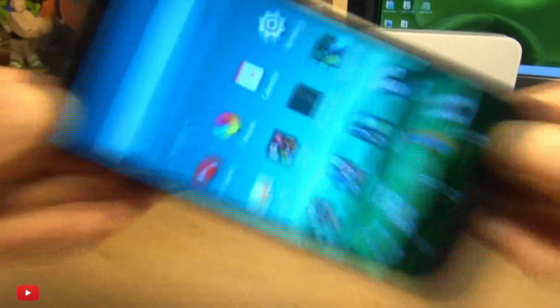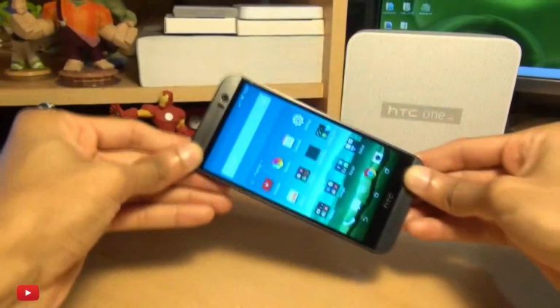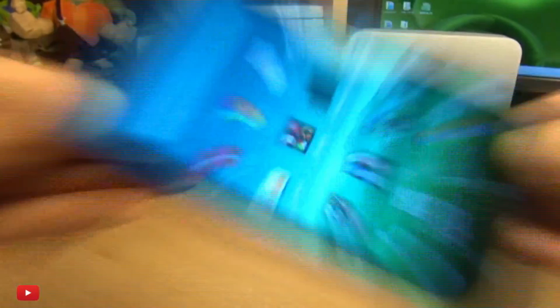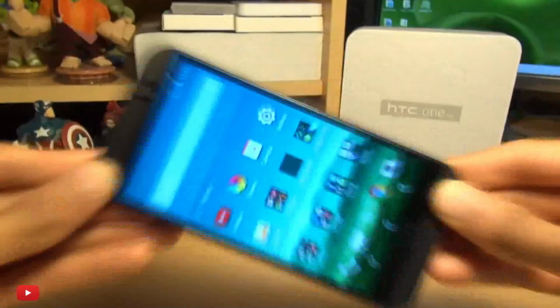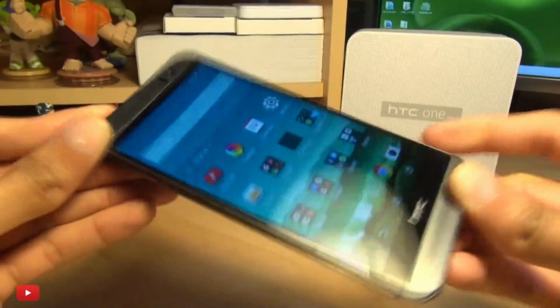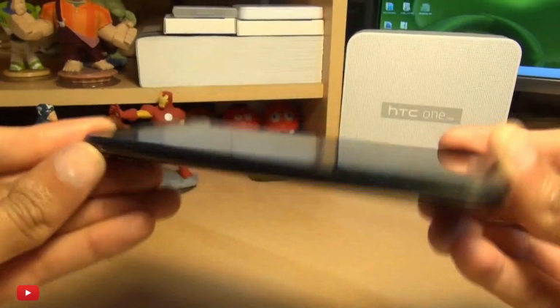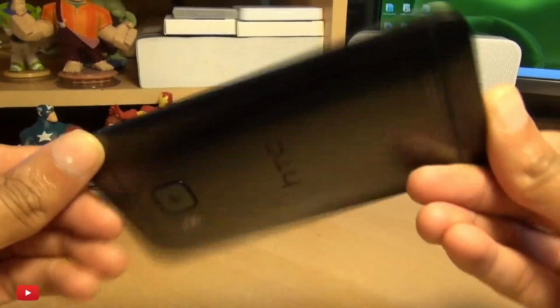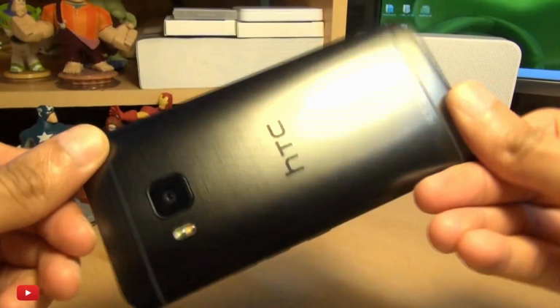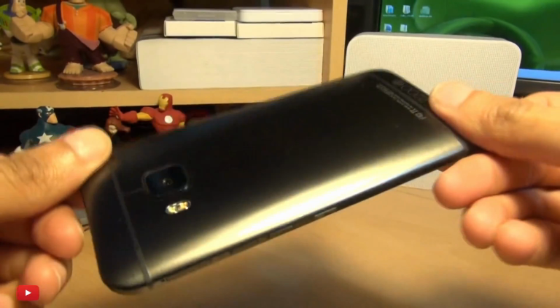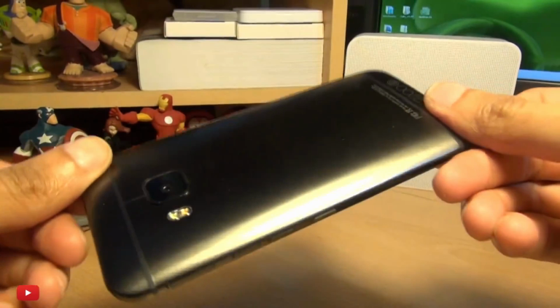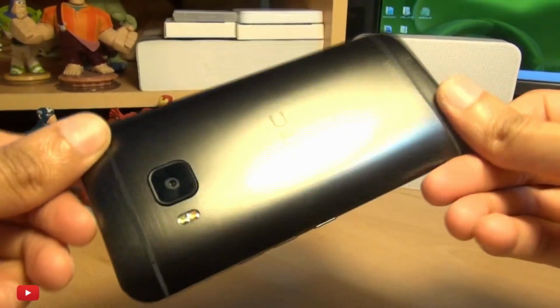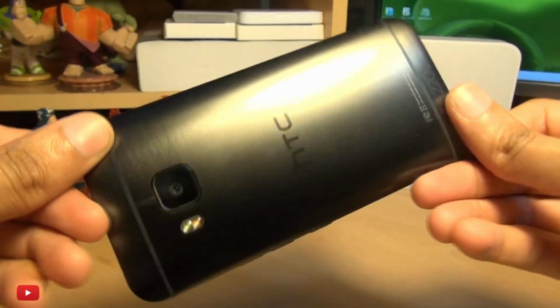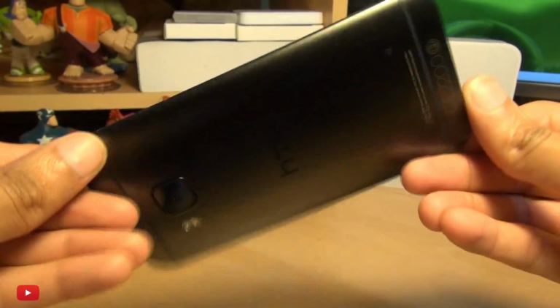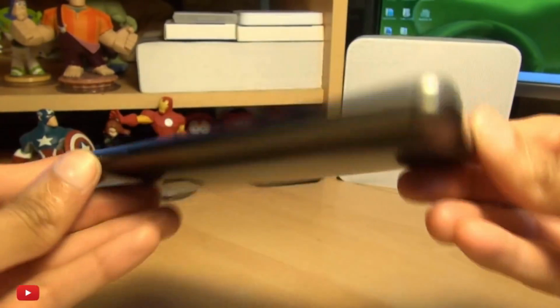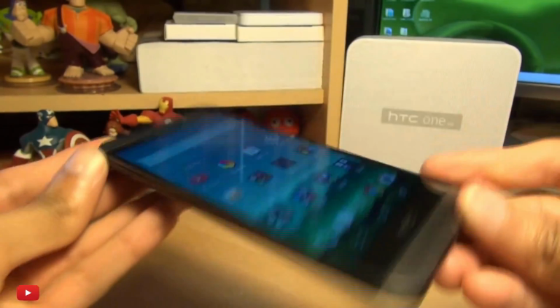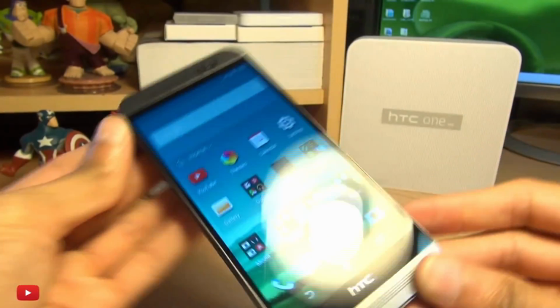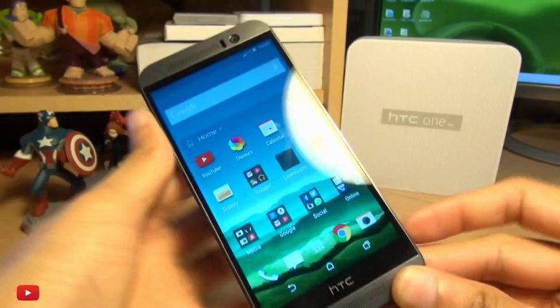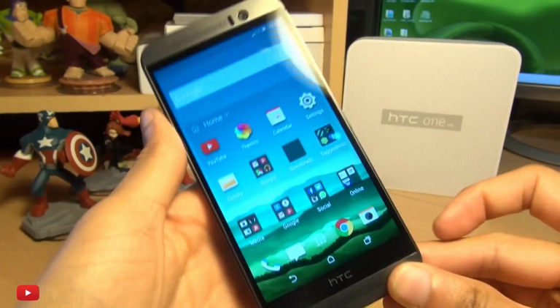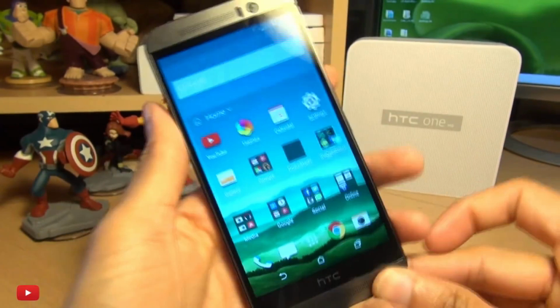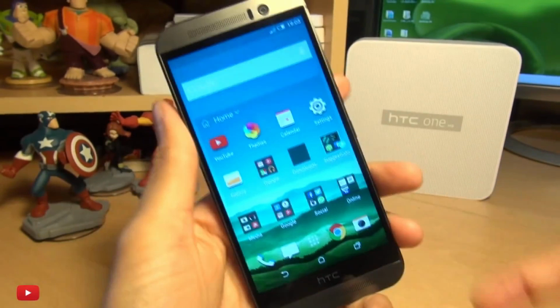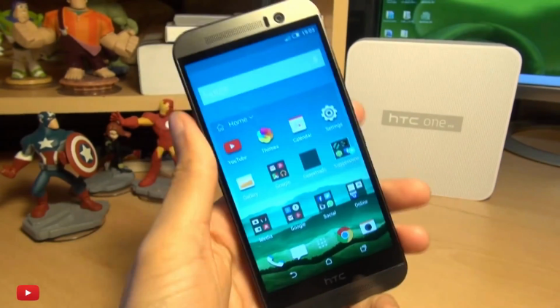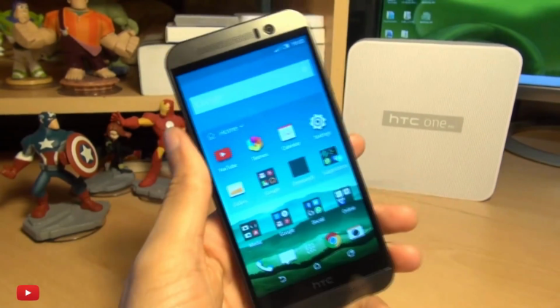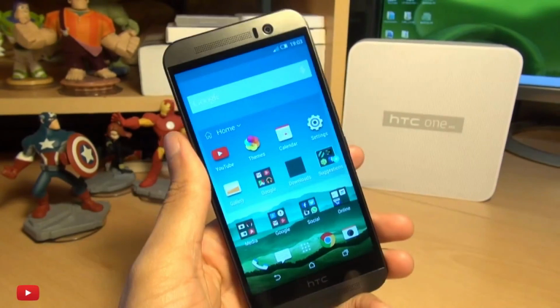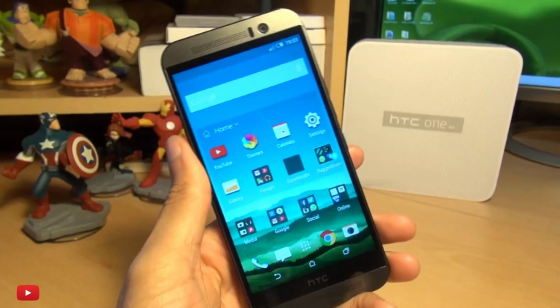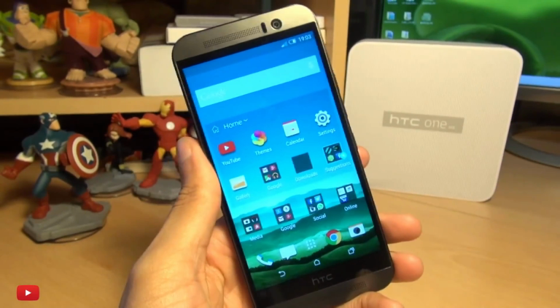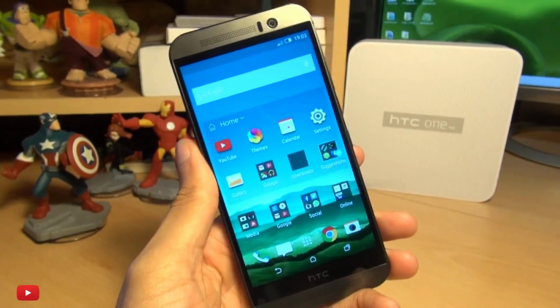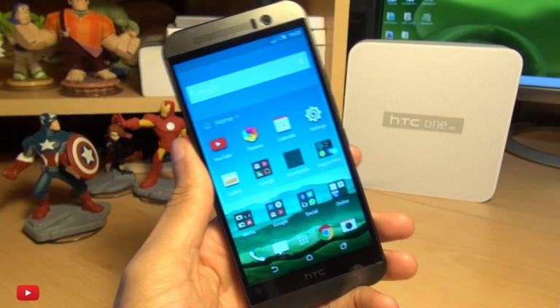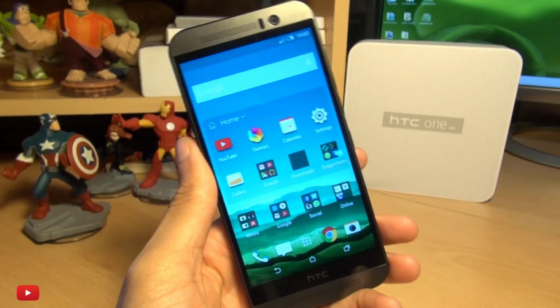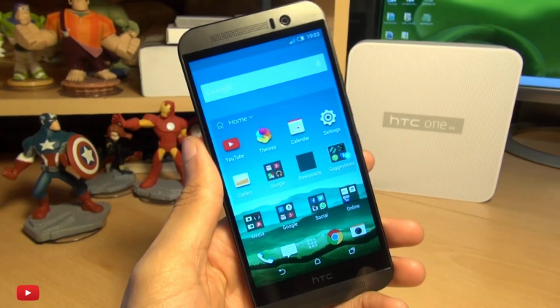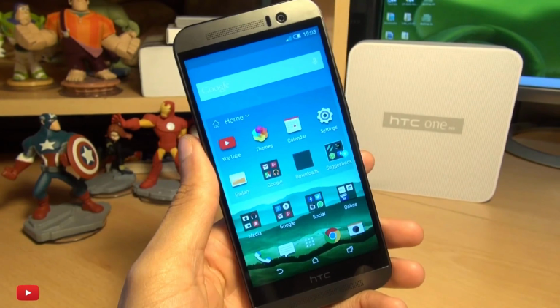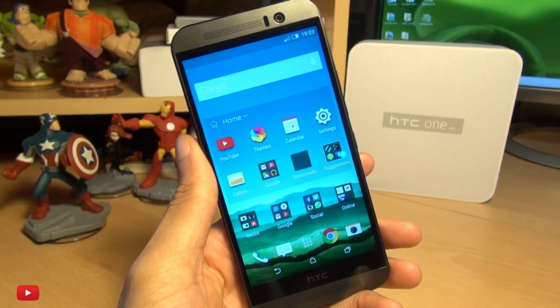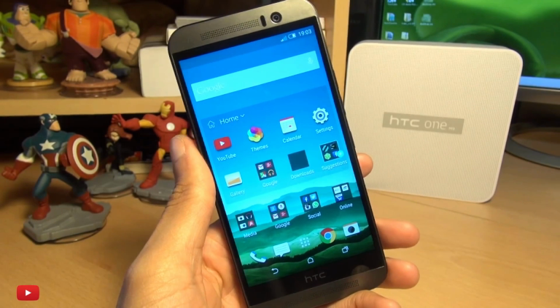Hello, hi guys, it's Enam here with the HTC One M9, and if you're new to HTC devices, this is how you take a screenshot.